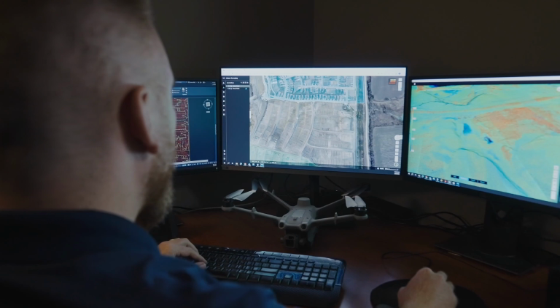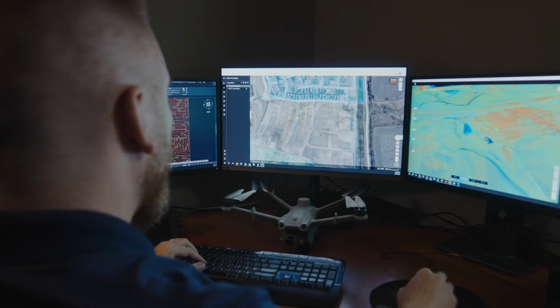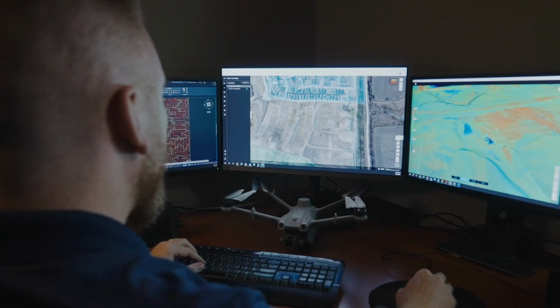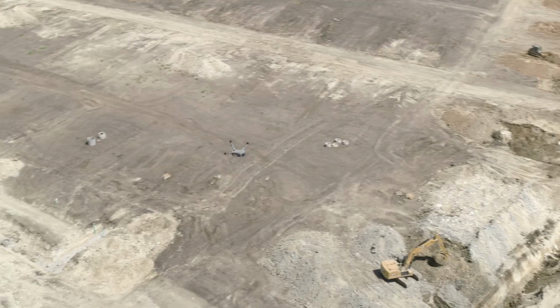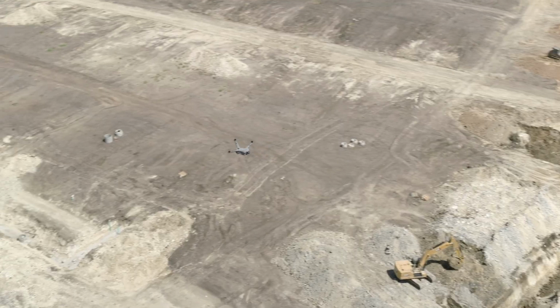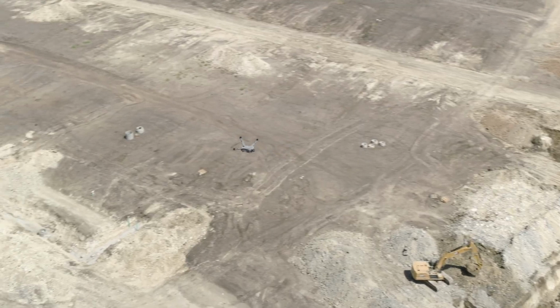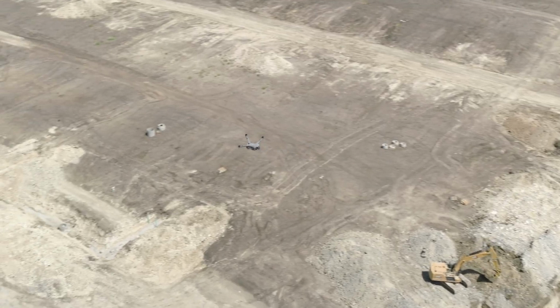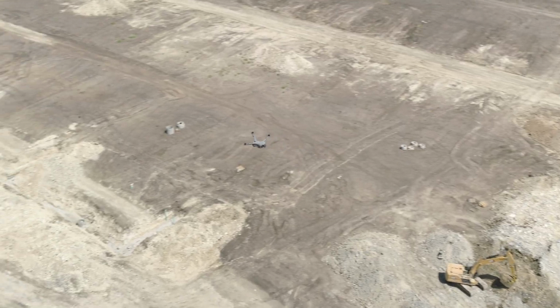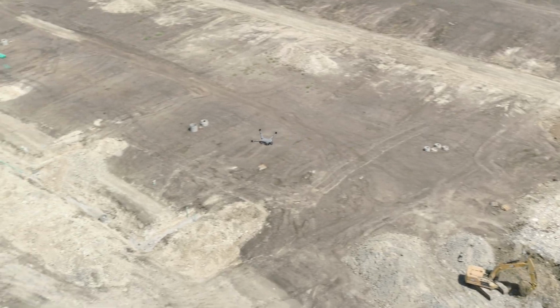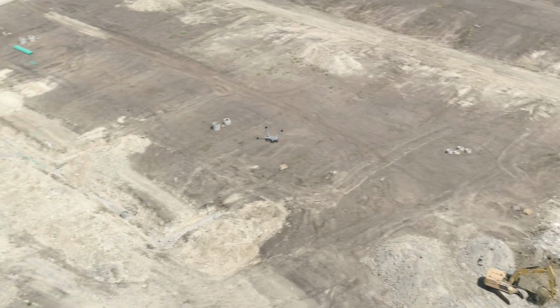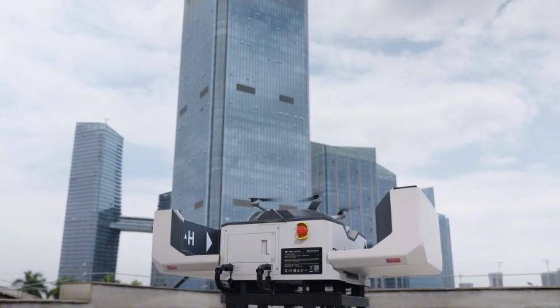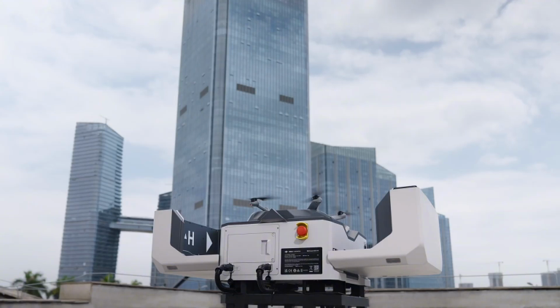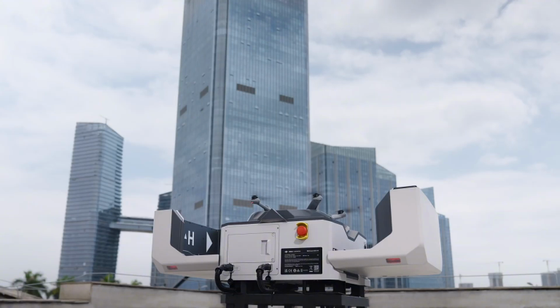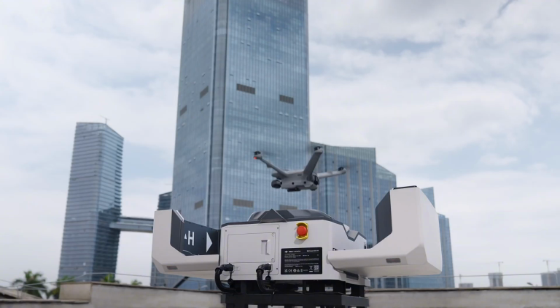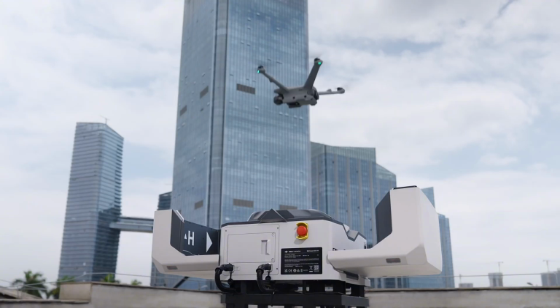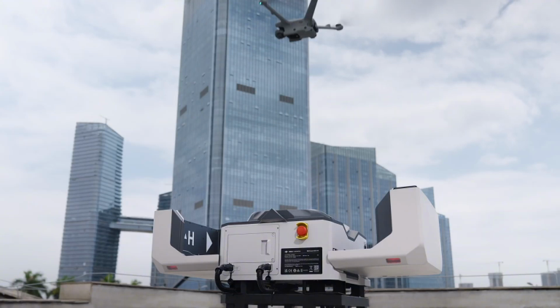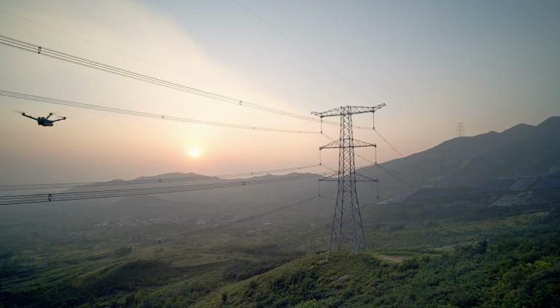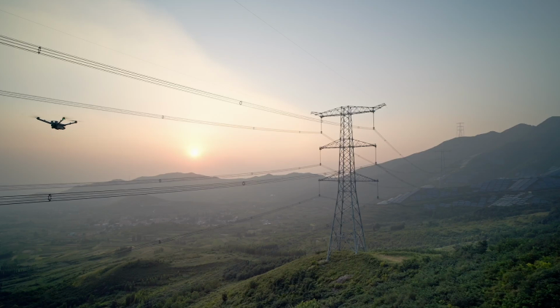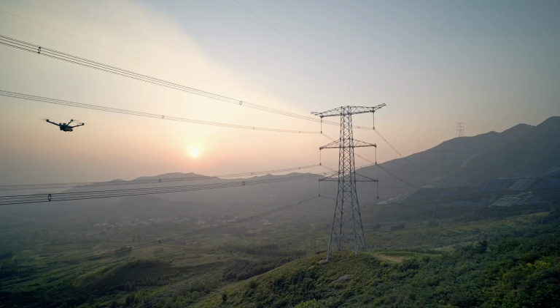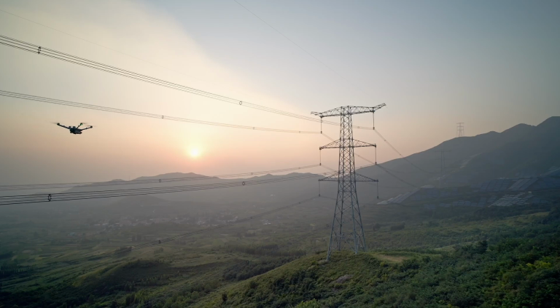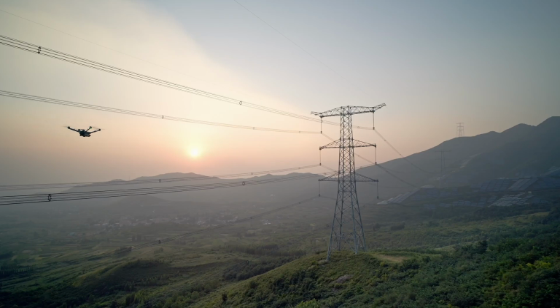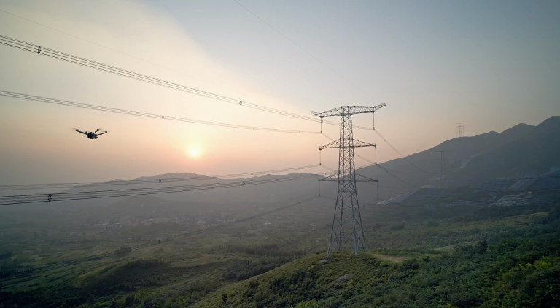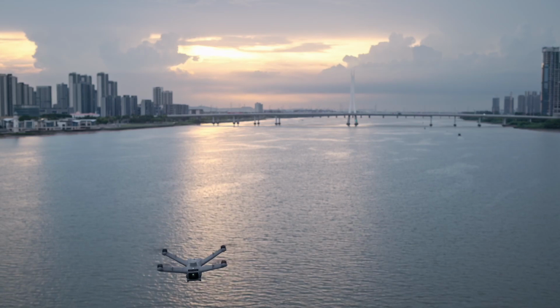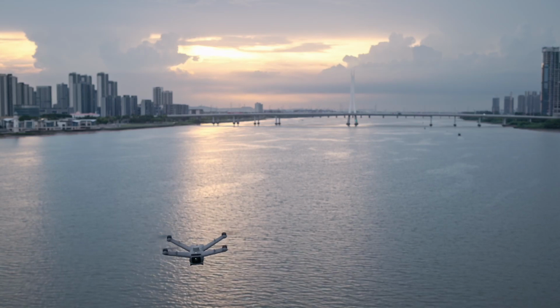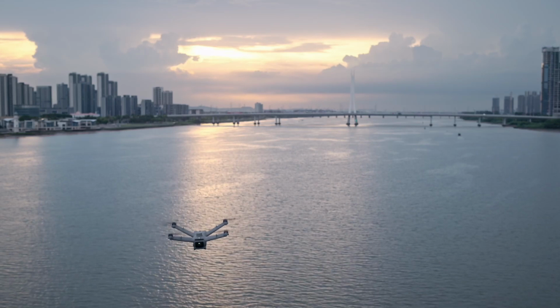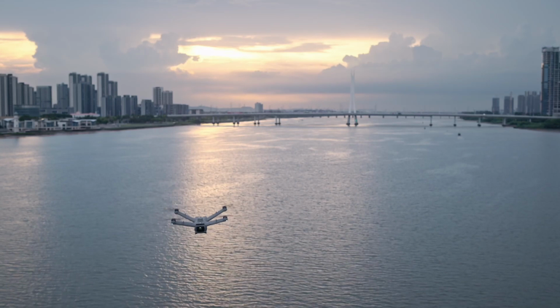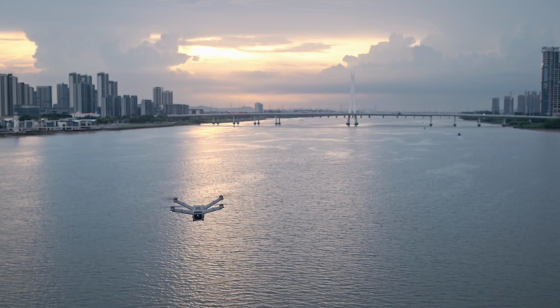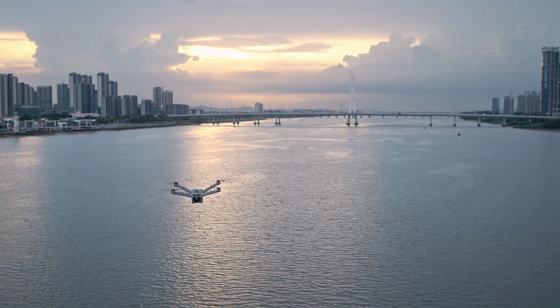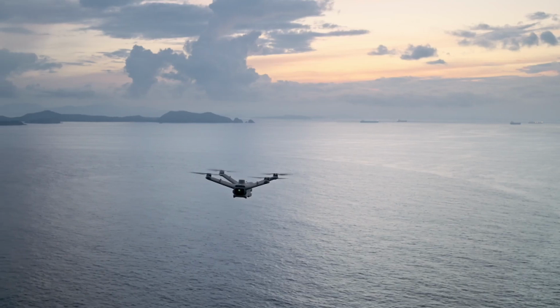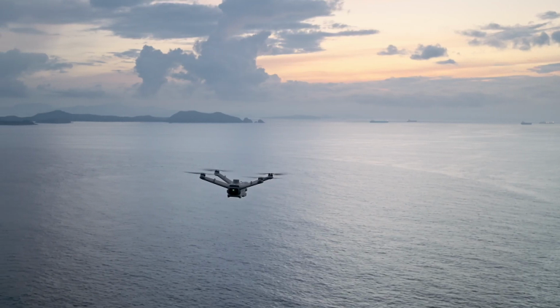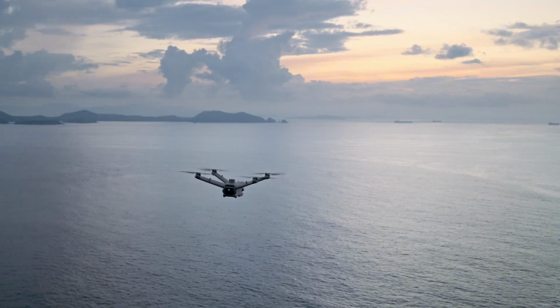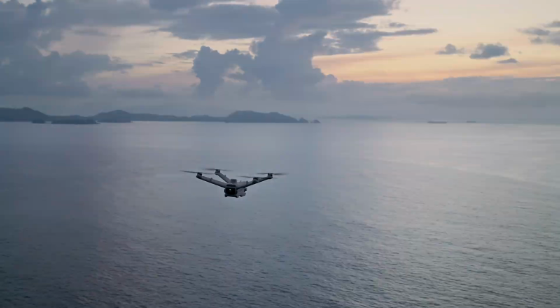With the new virtual cockpit view in FlightHub 2, get ready to operate your drone from a safe and remote environment.